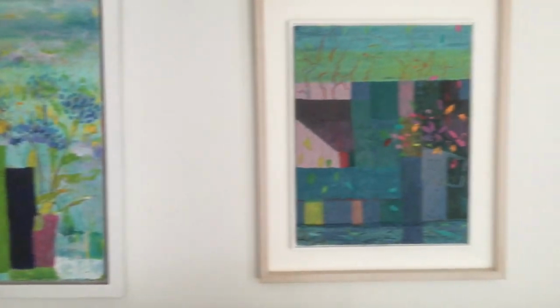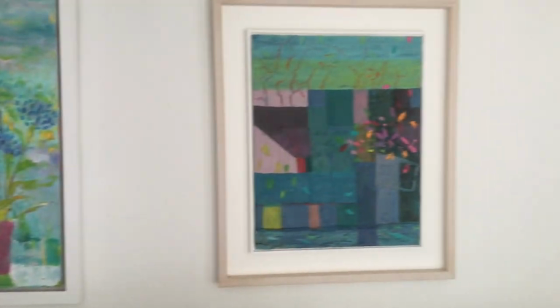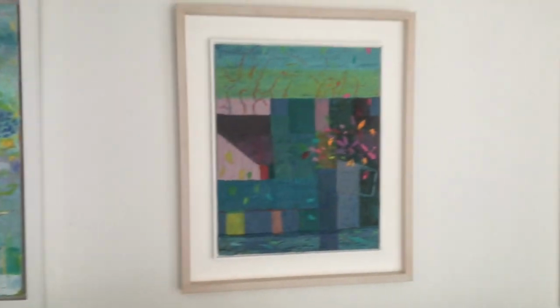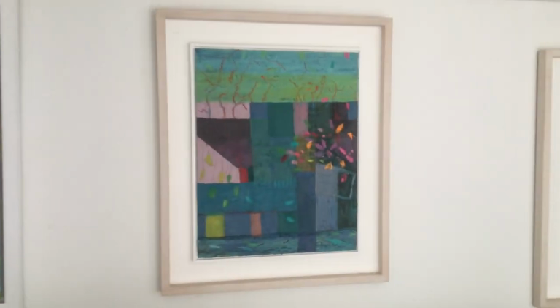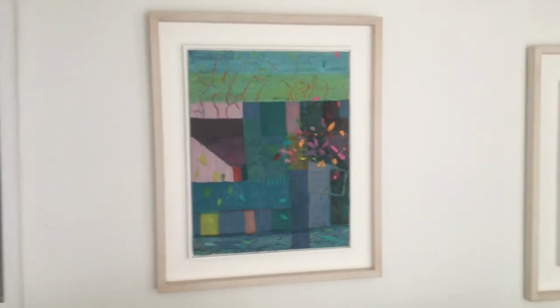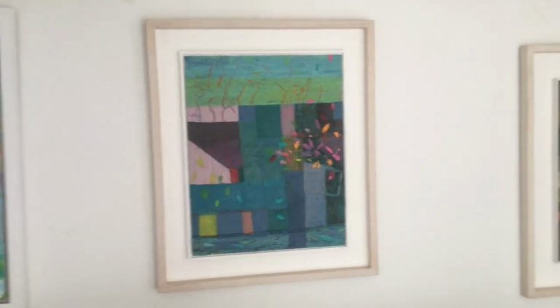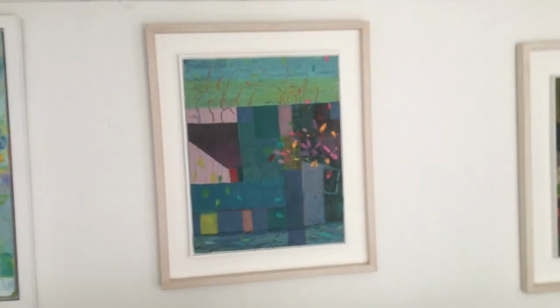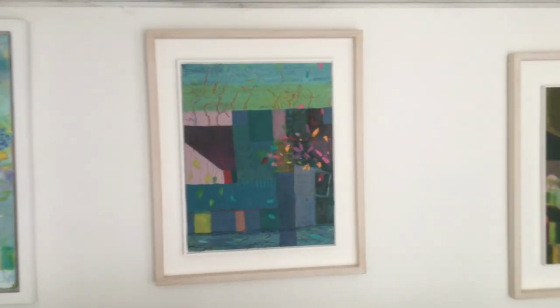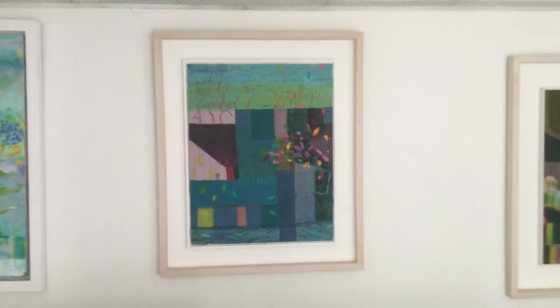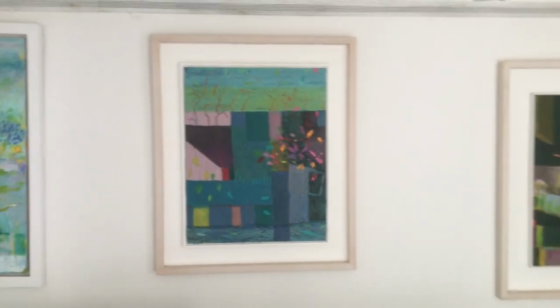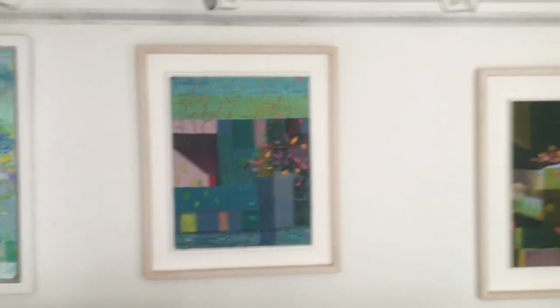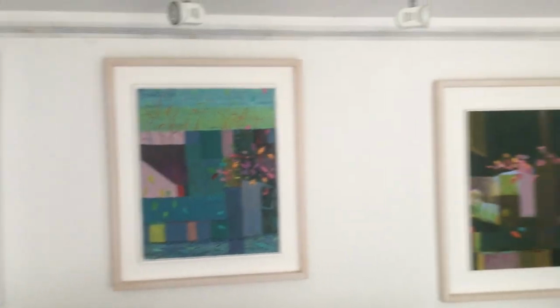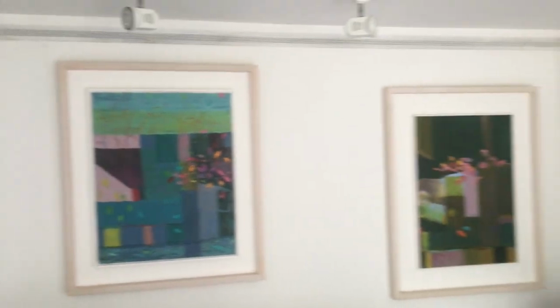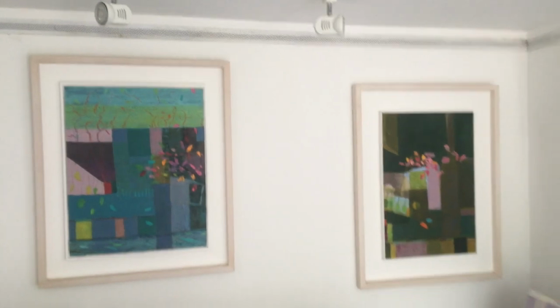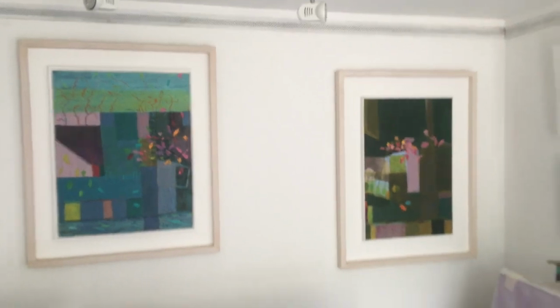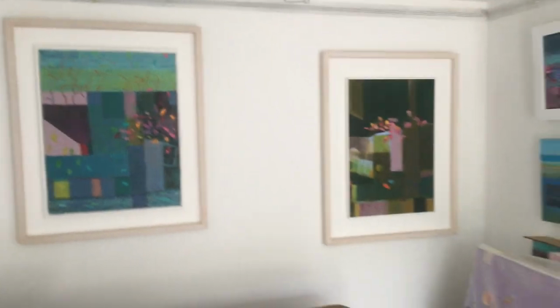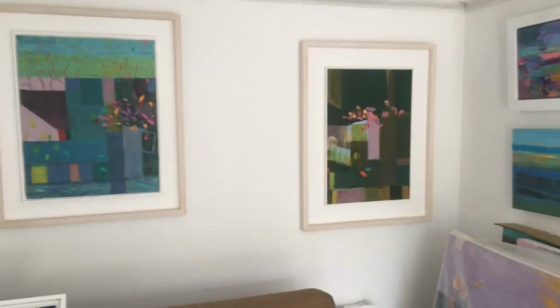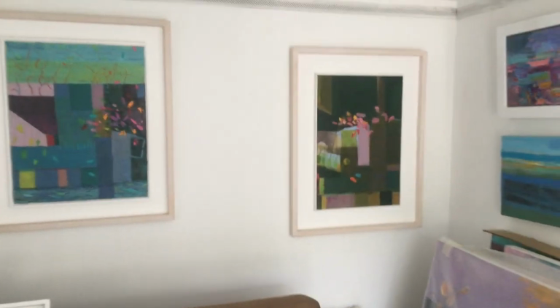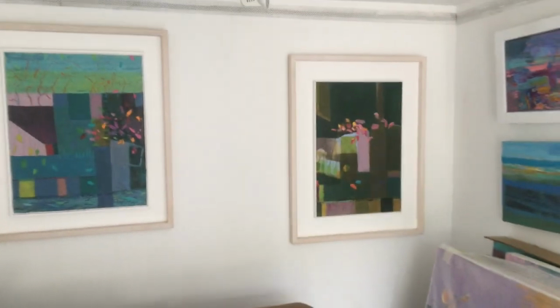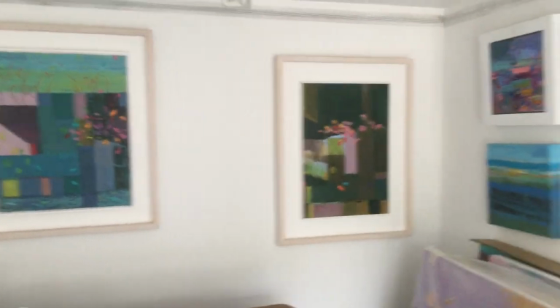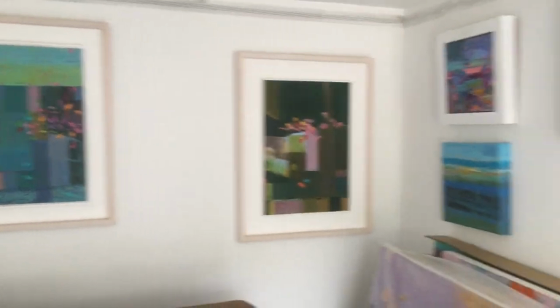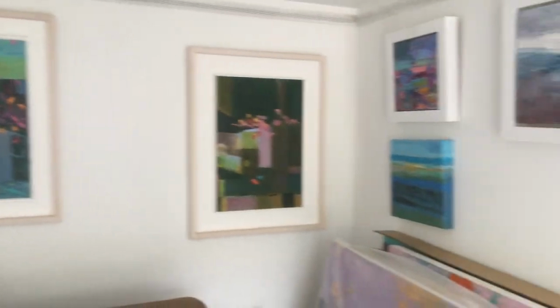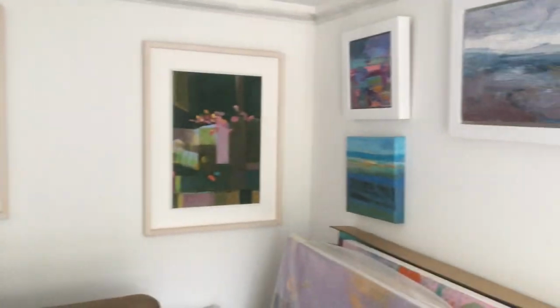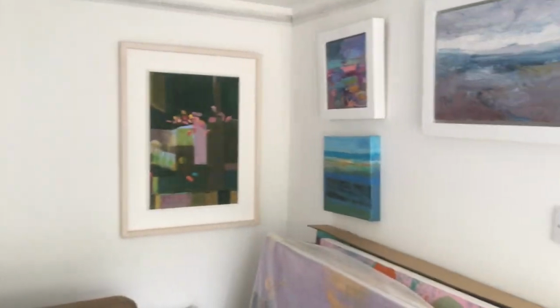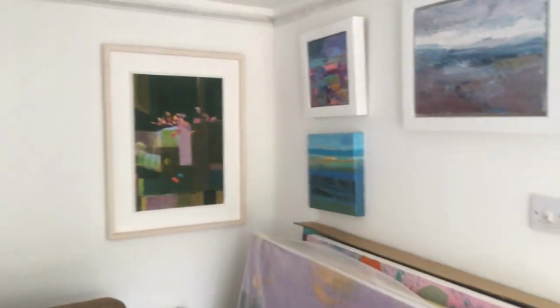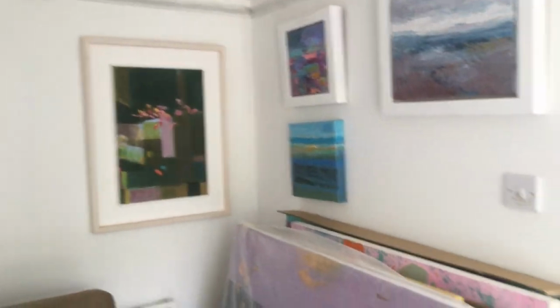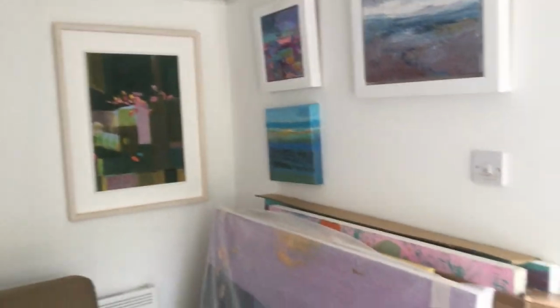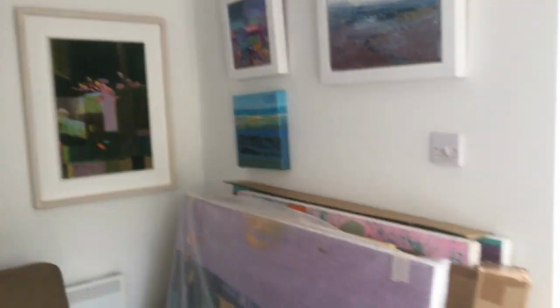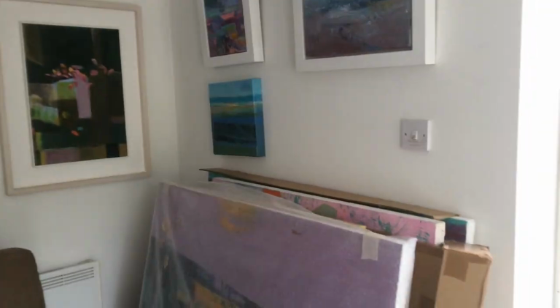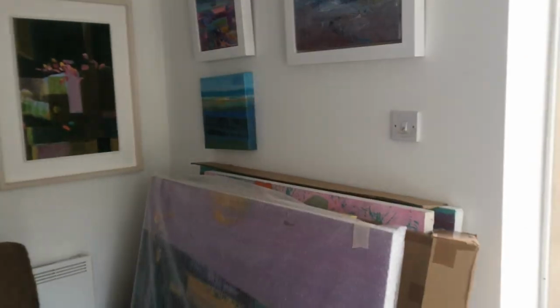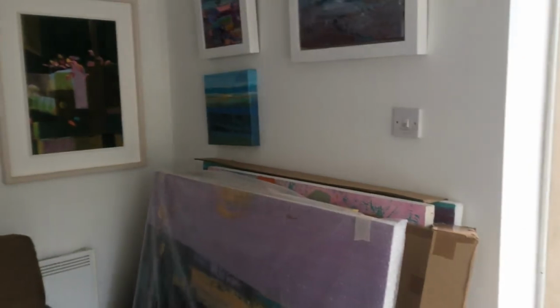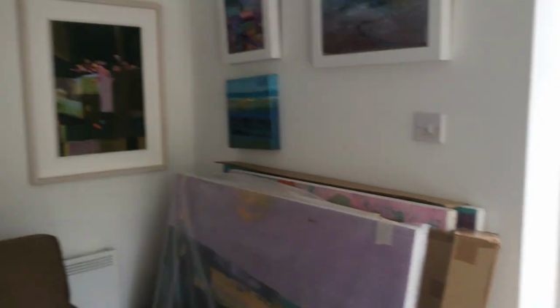I often use collage within the painting to create a third dimension.